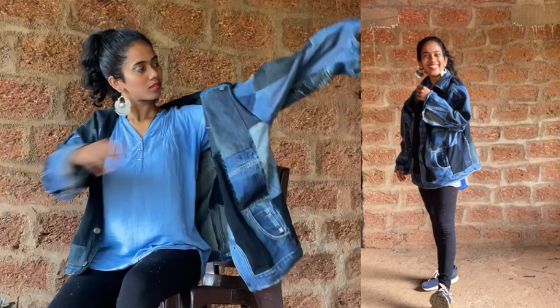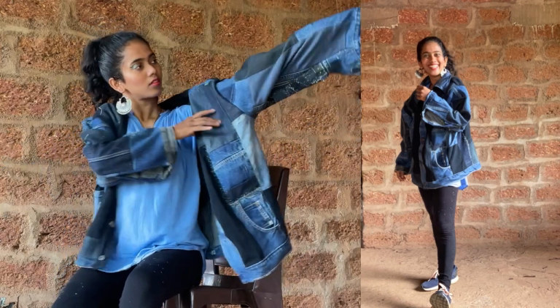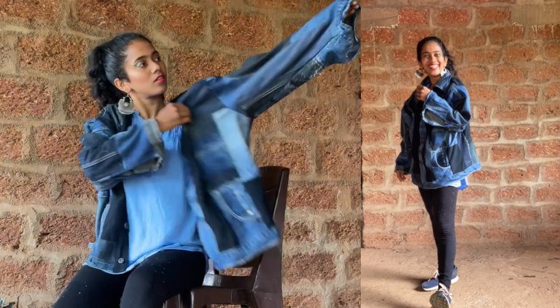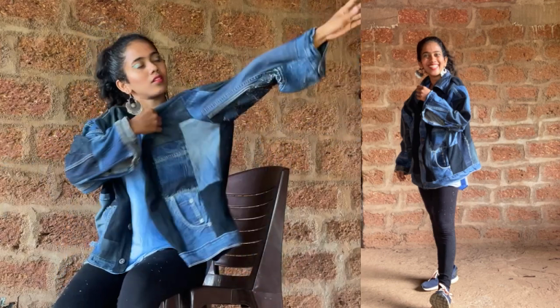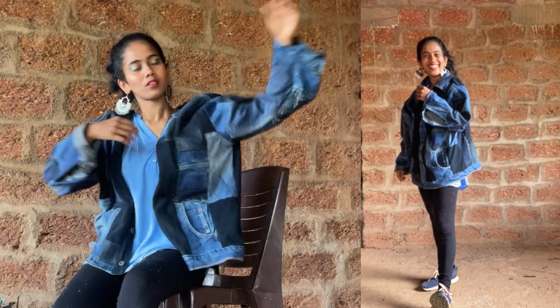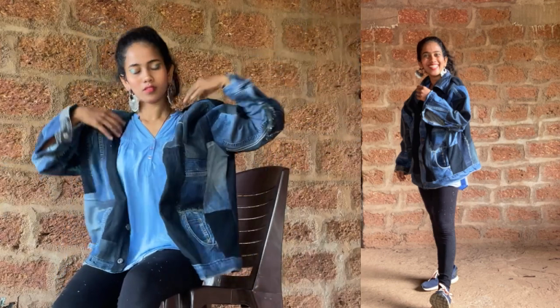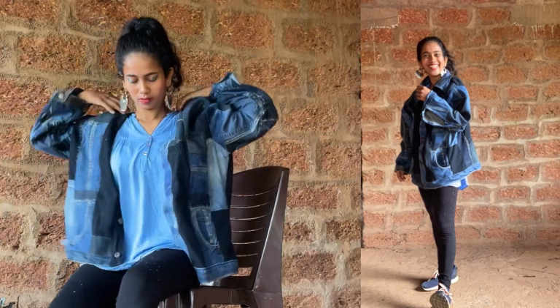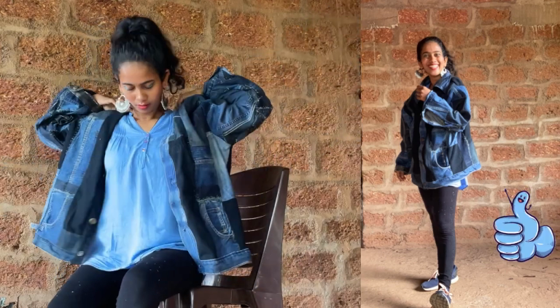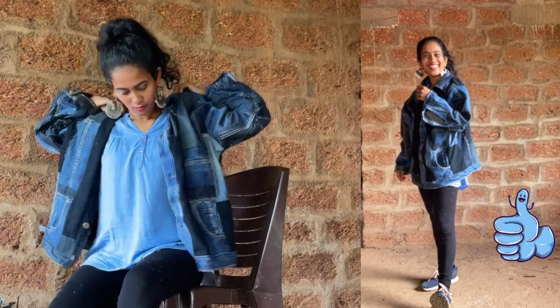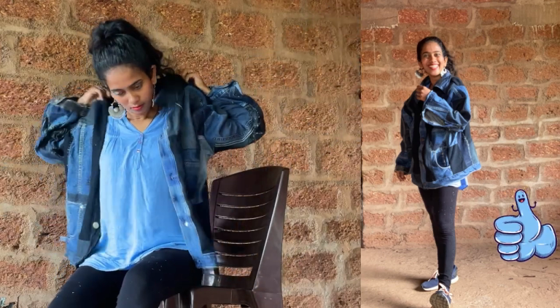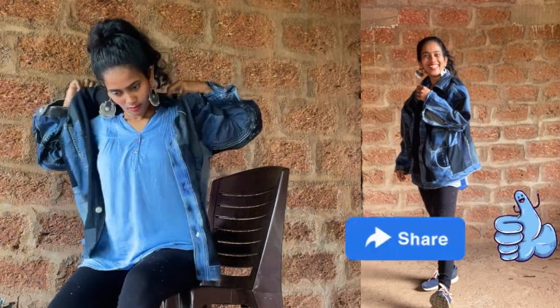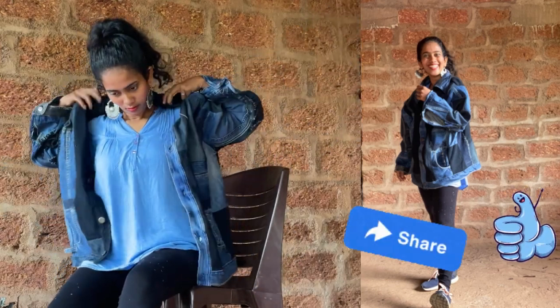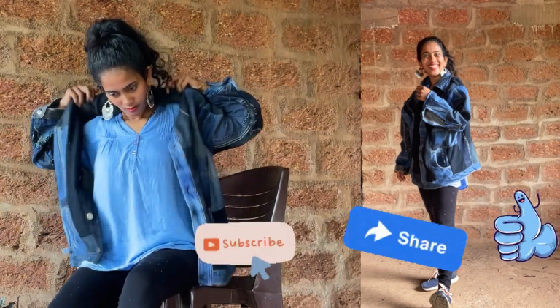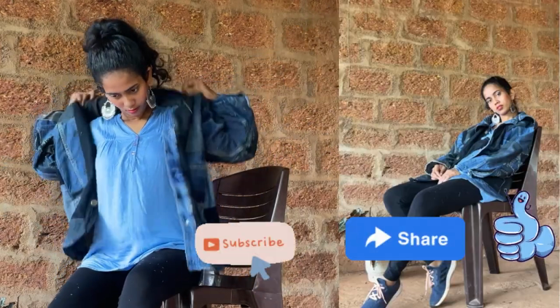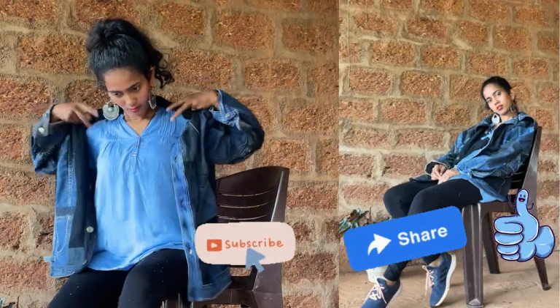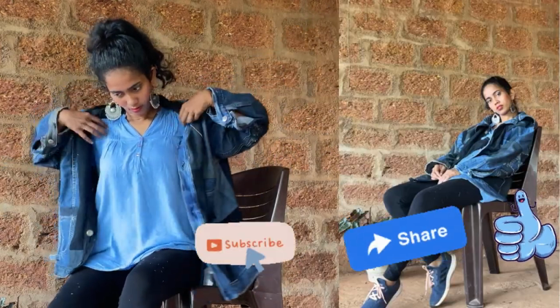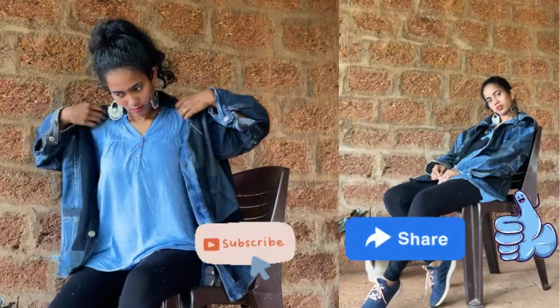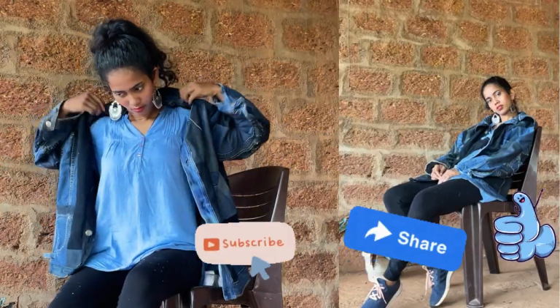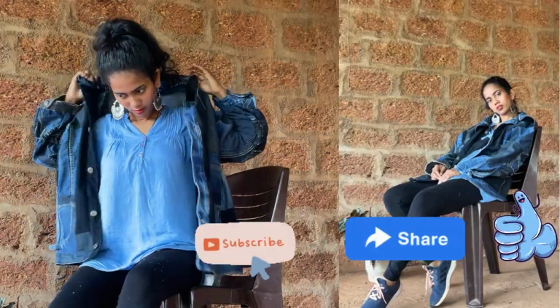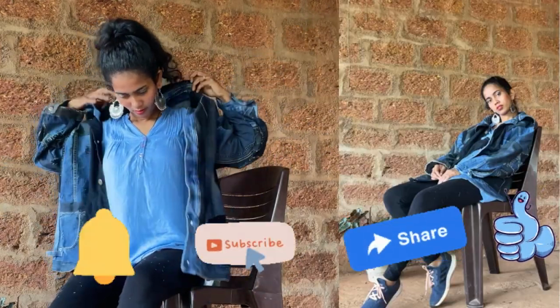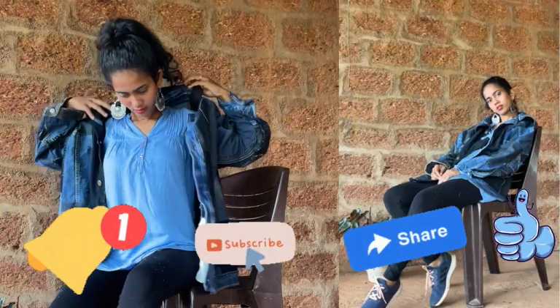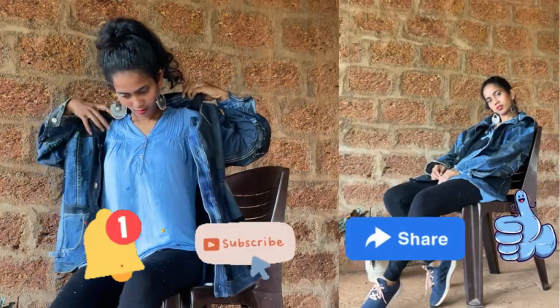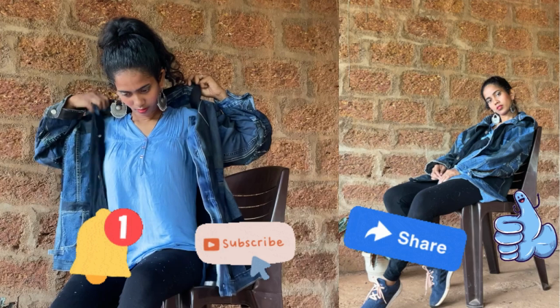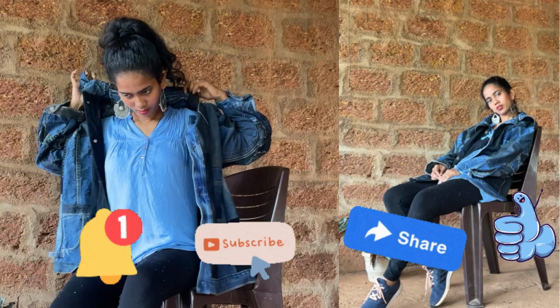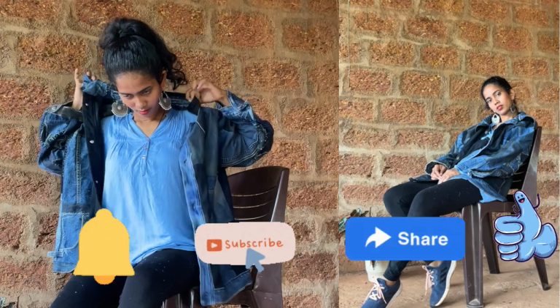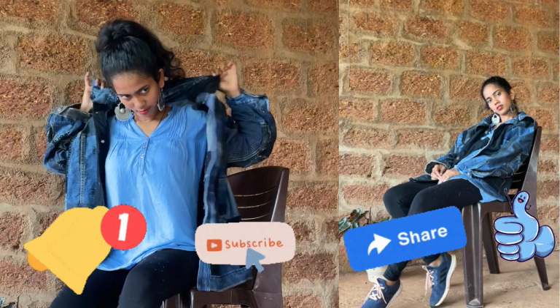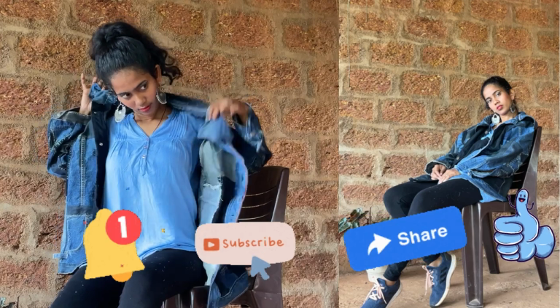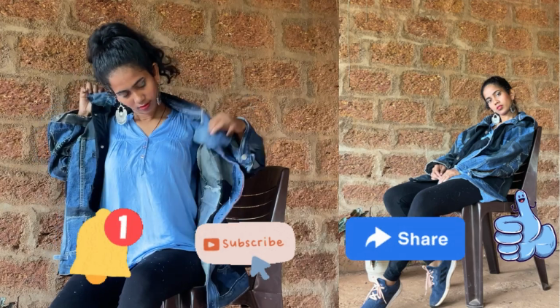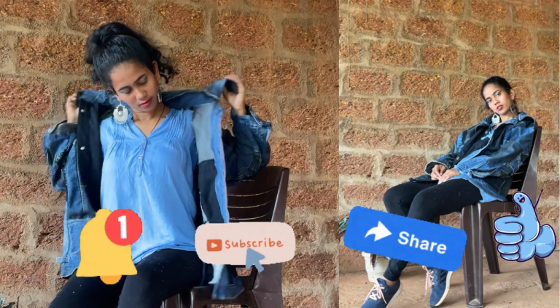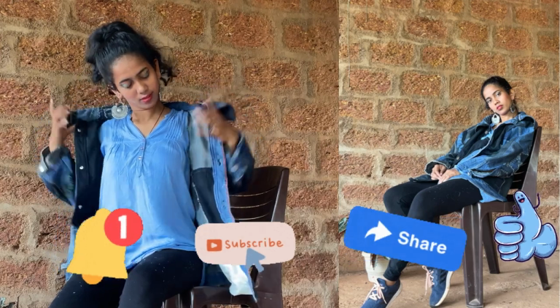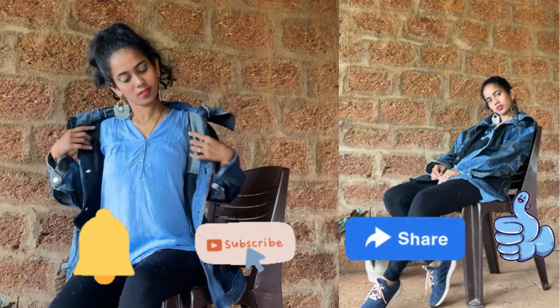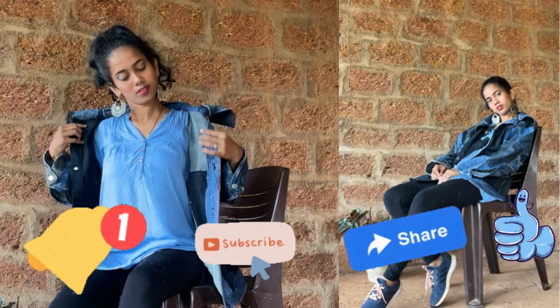If you liked the video, please like, share, and subscribe to my channel. Hit the bell button and I'll see you in the next video. Take care, bye!